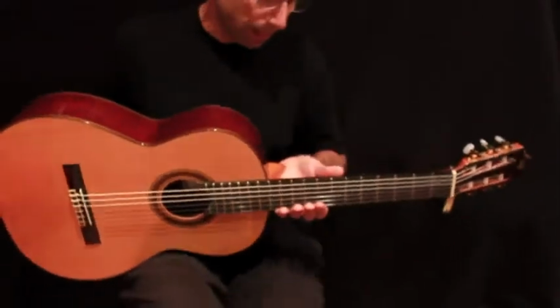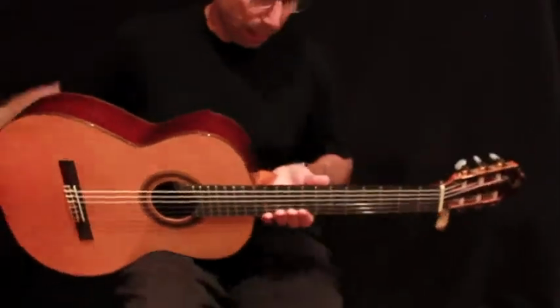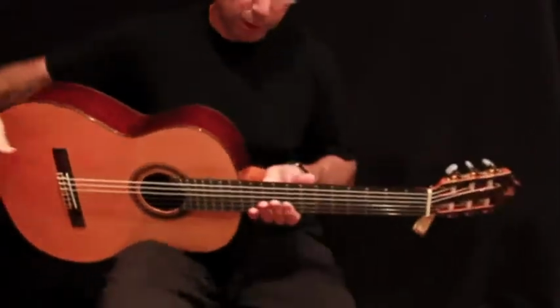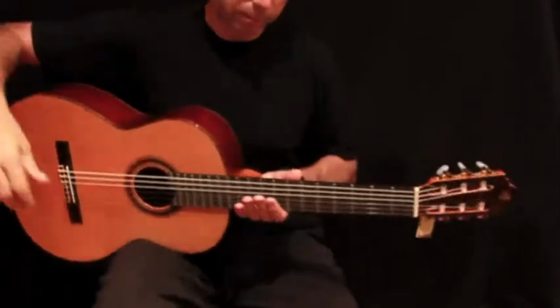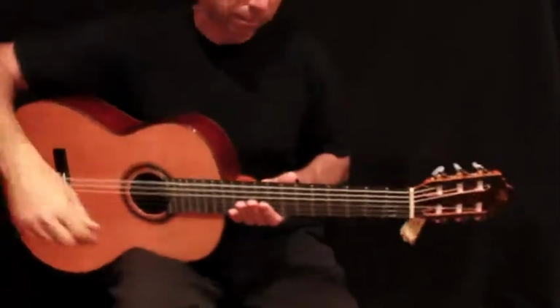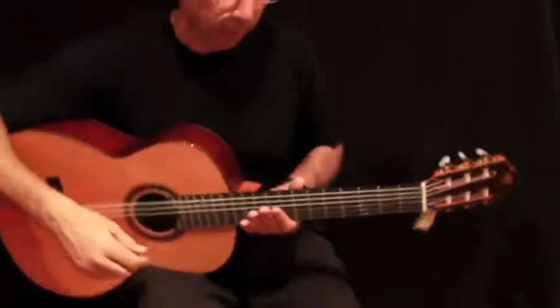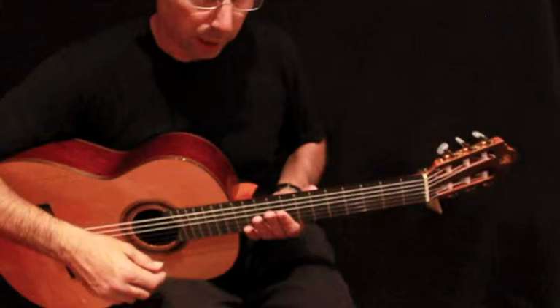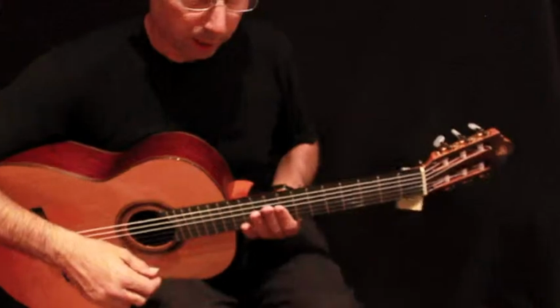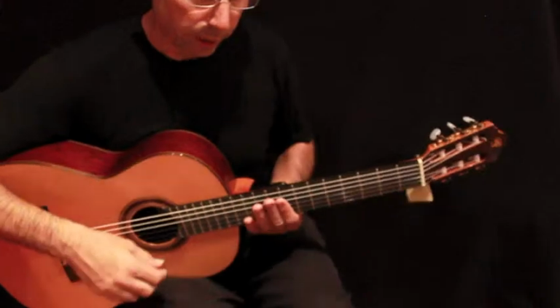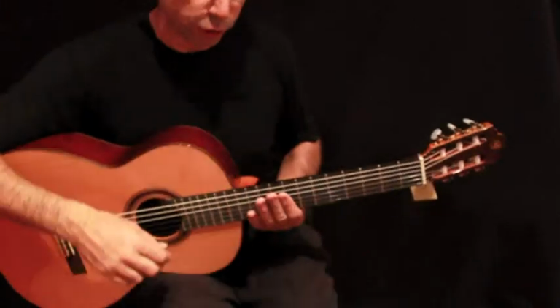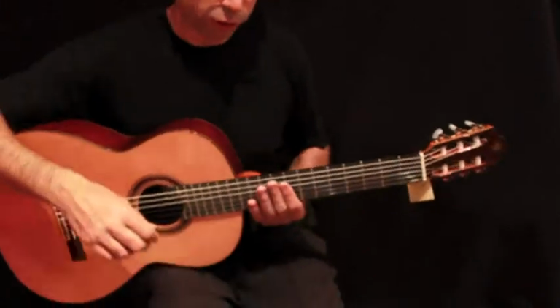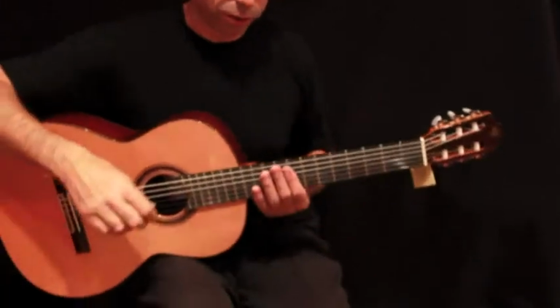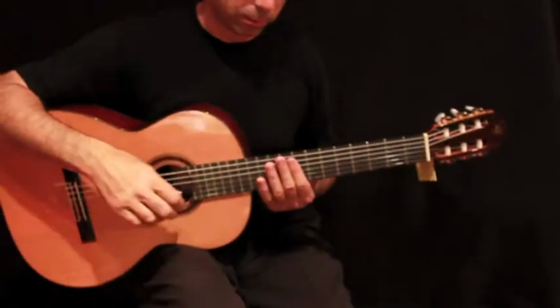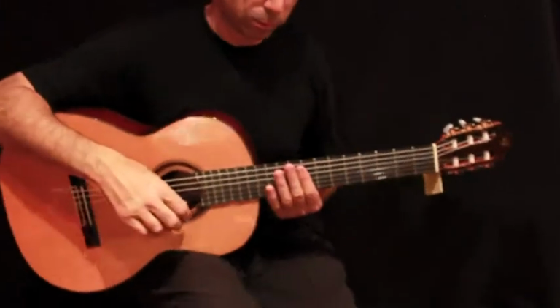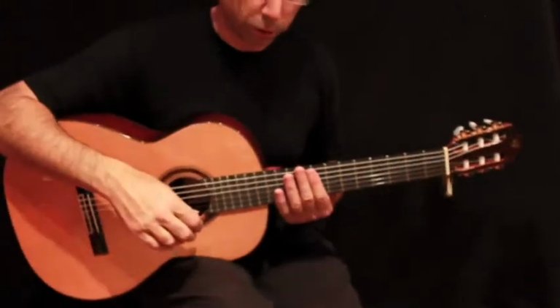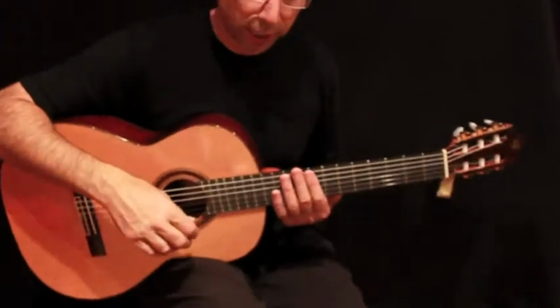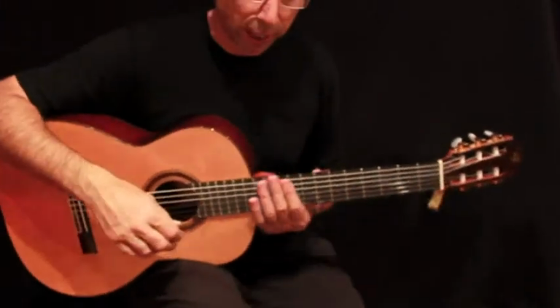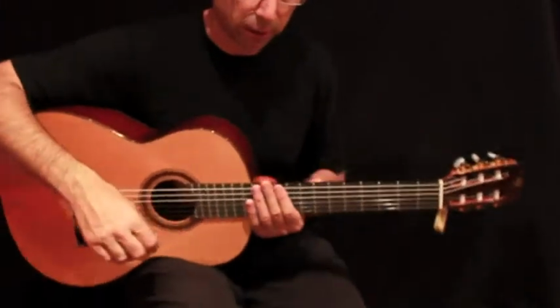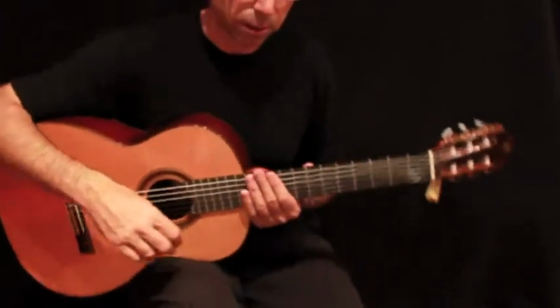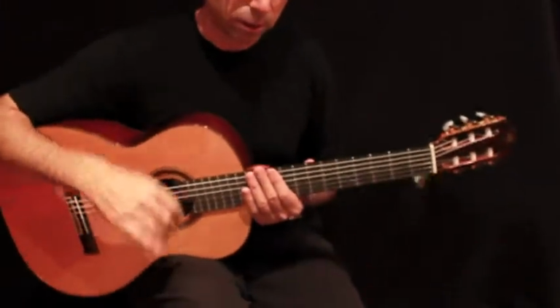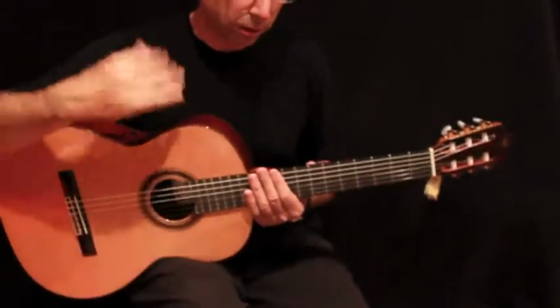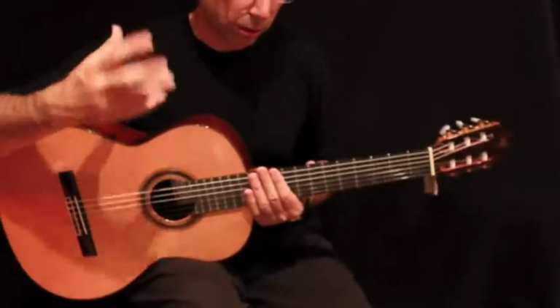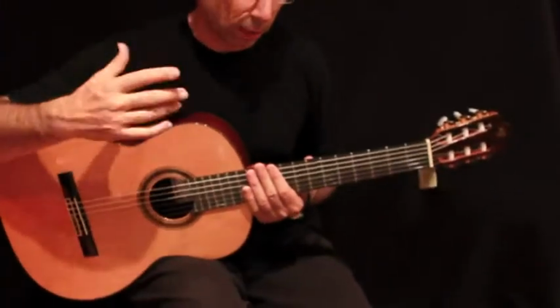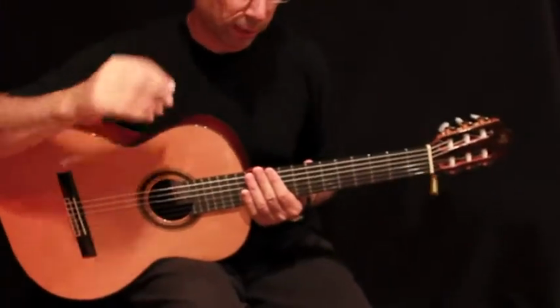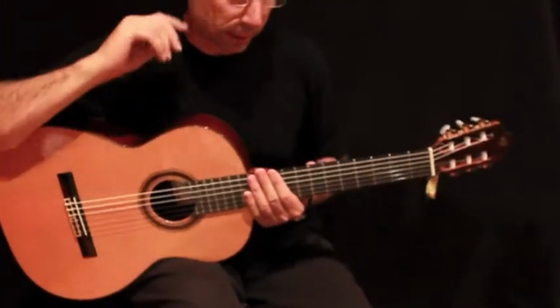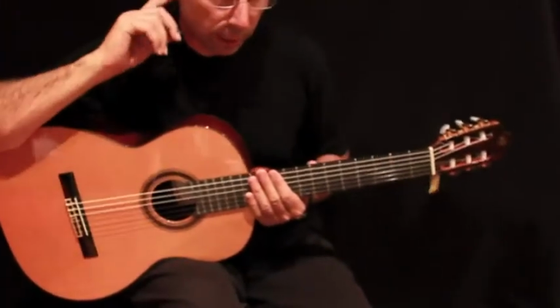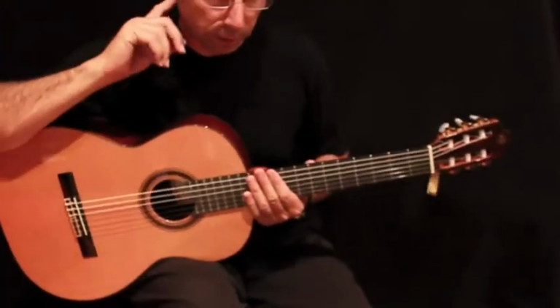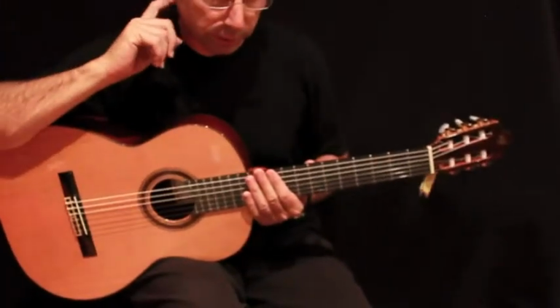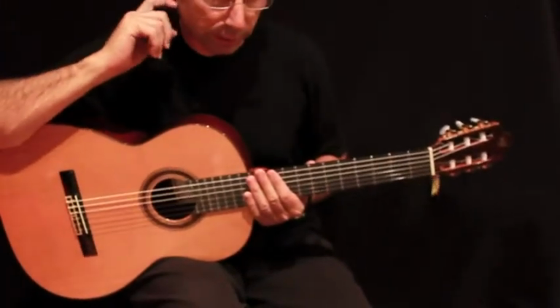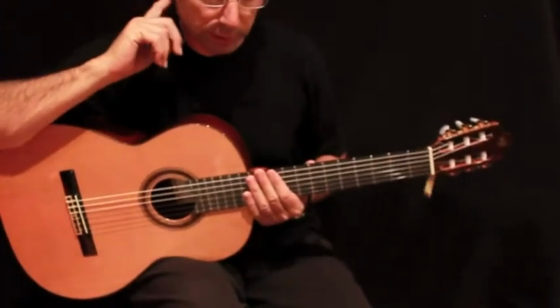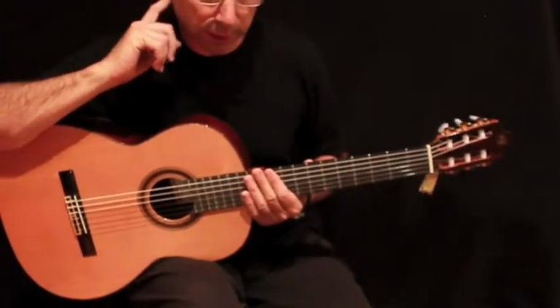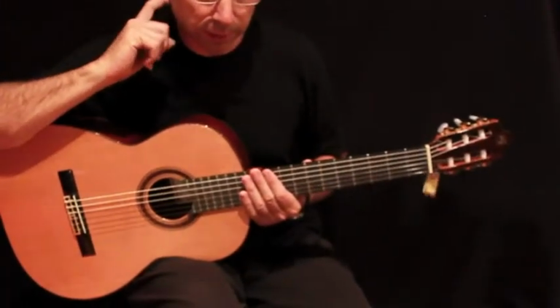I'm going to play a very short scale so you have an idea of the sound, and then I'm going to play a very short piece.